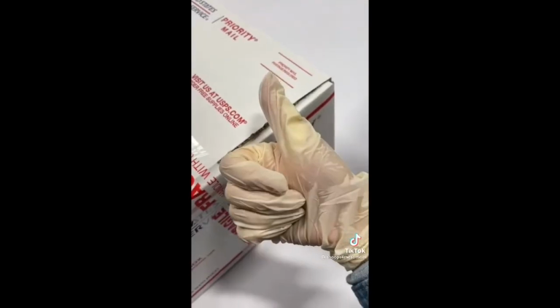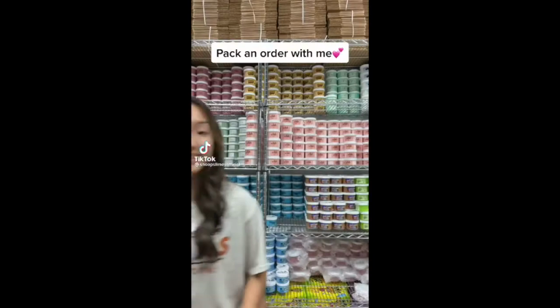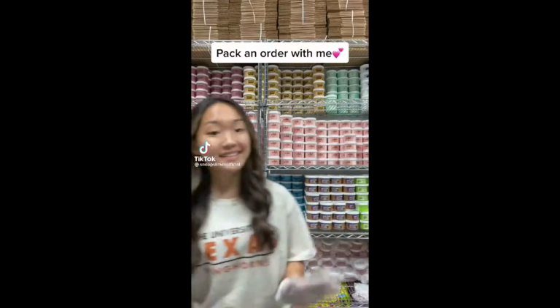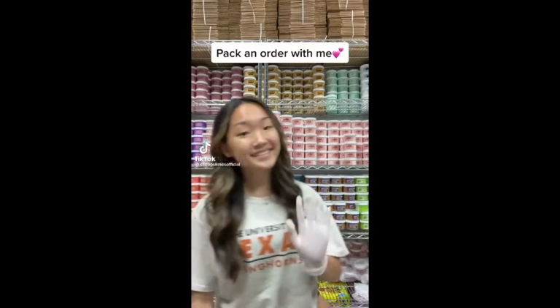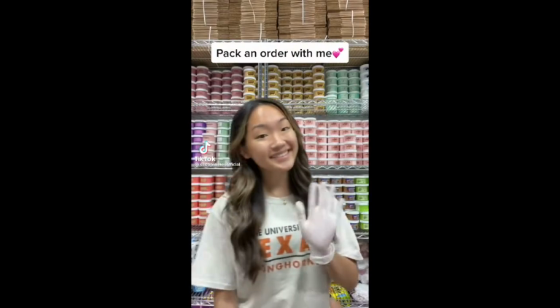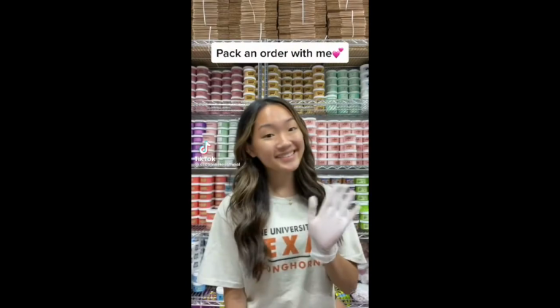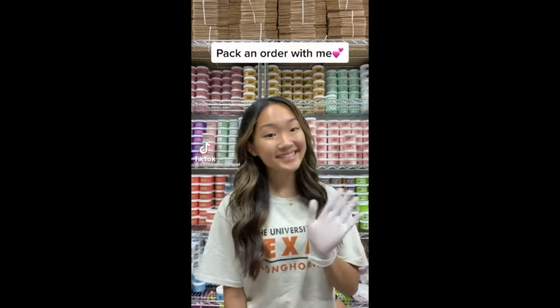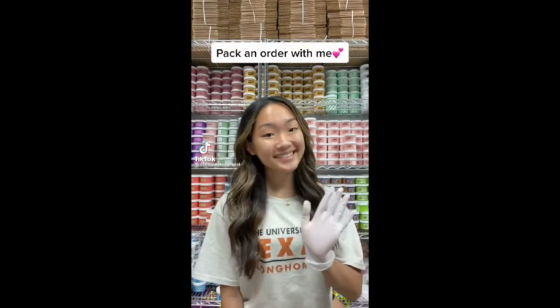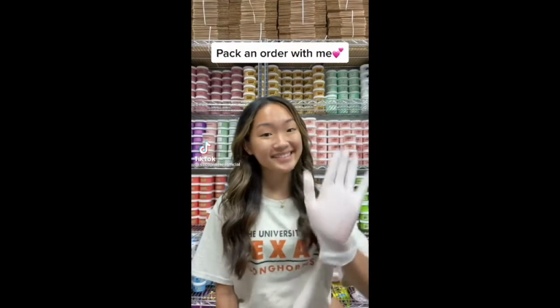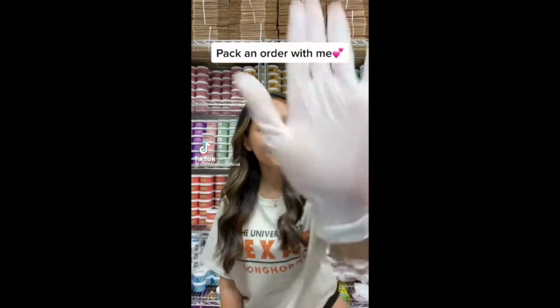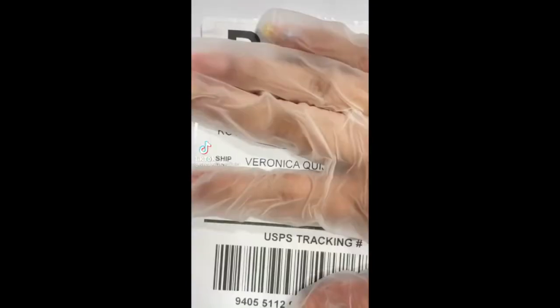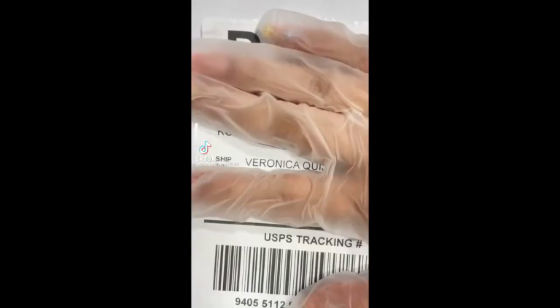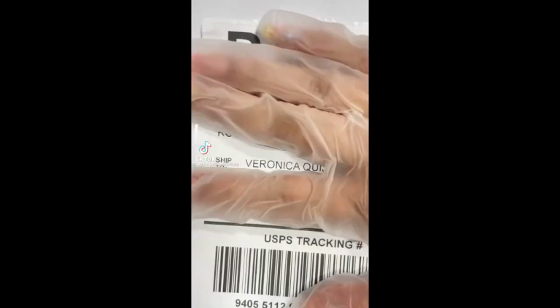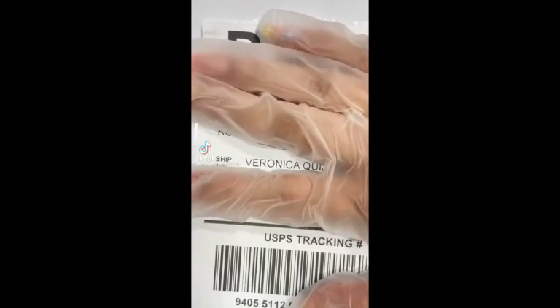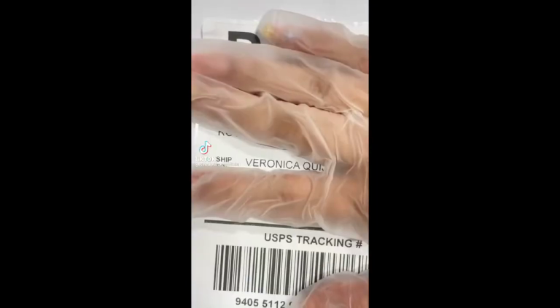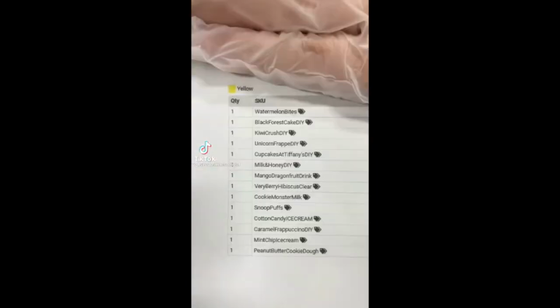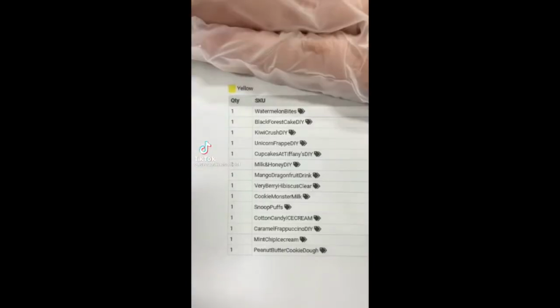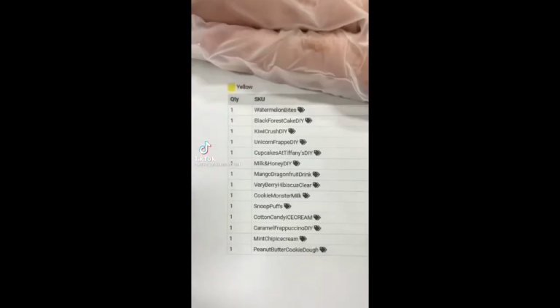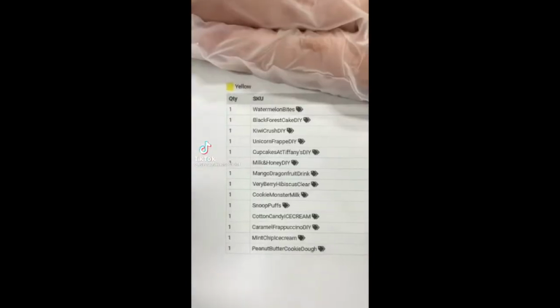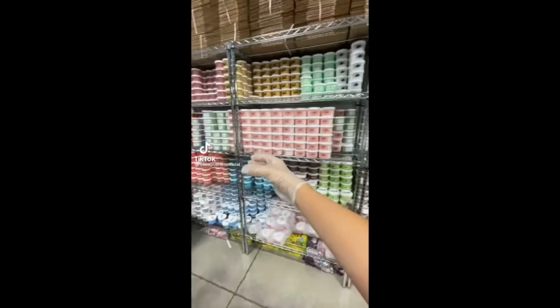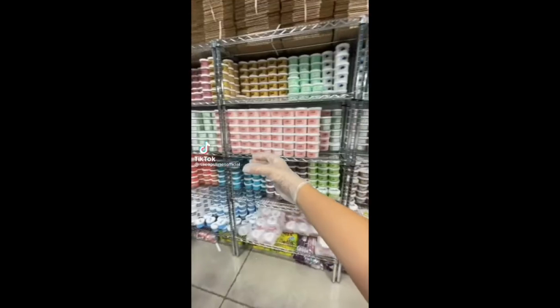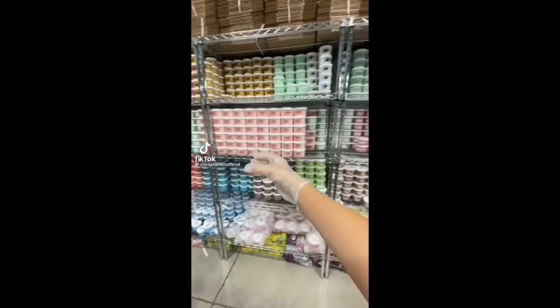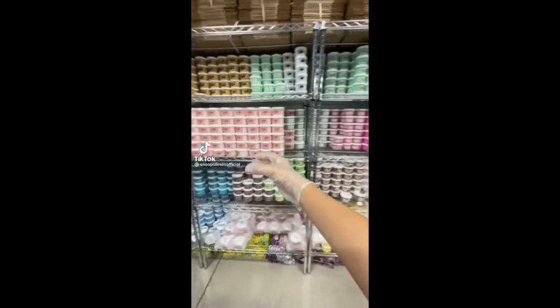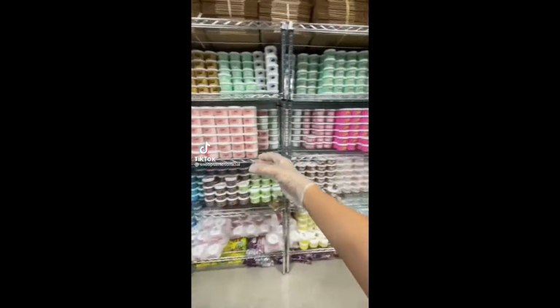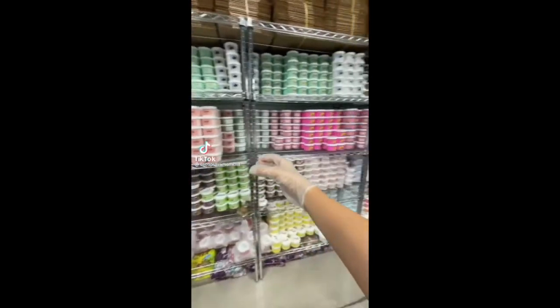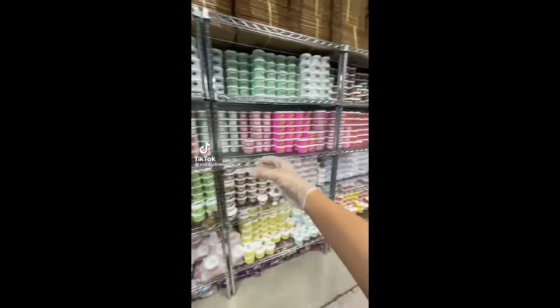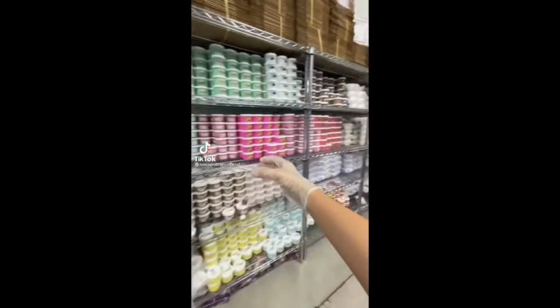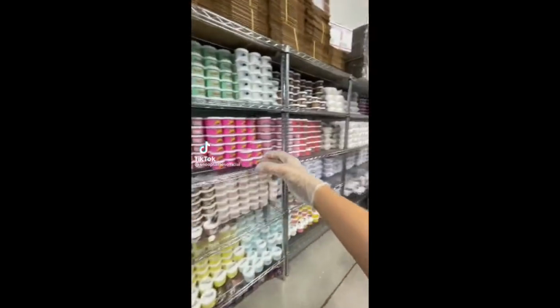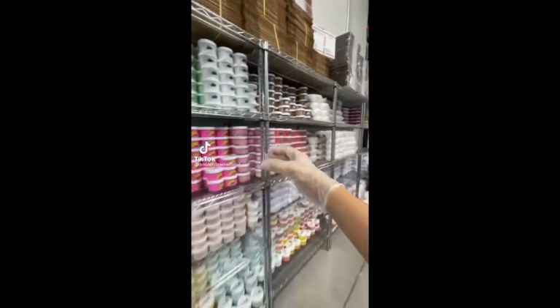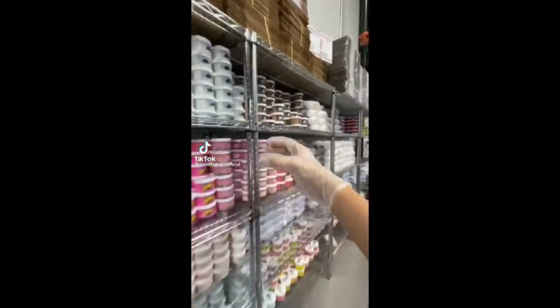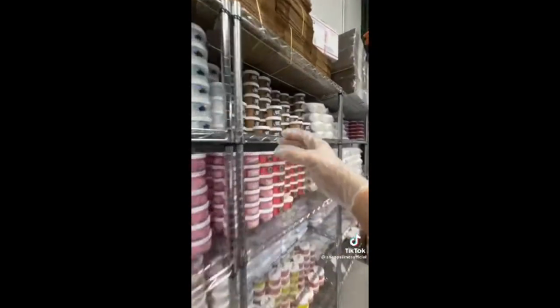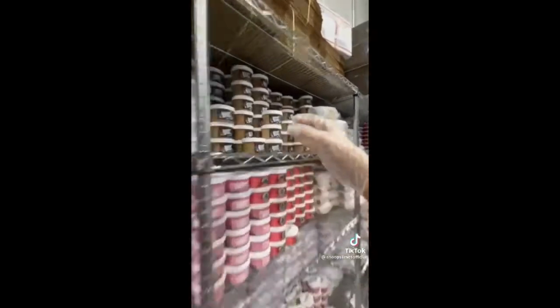Hi guys! Let's package a slime order together. This order is for Veronica from Florida, and they ordered 14 slimes from my last restock.